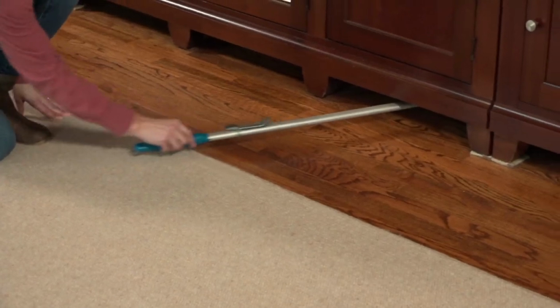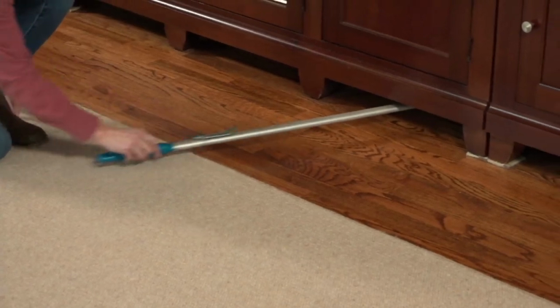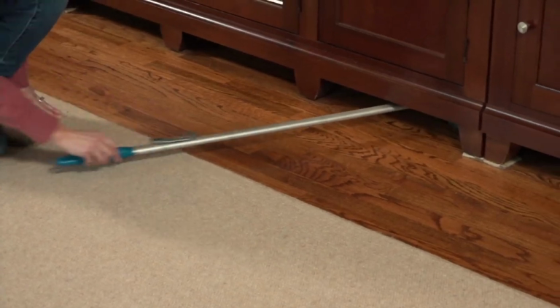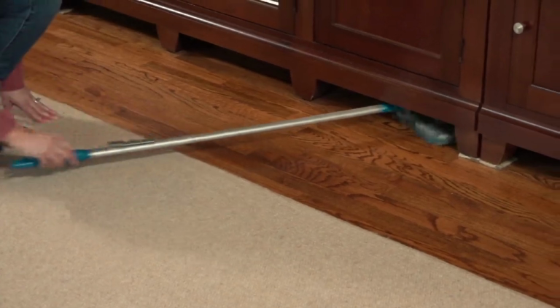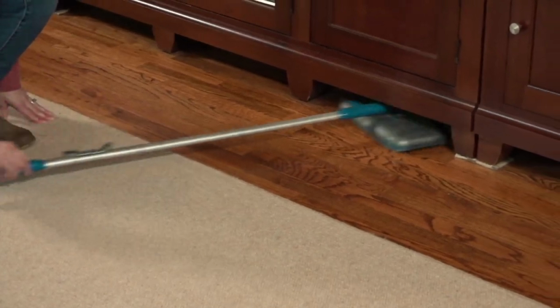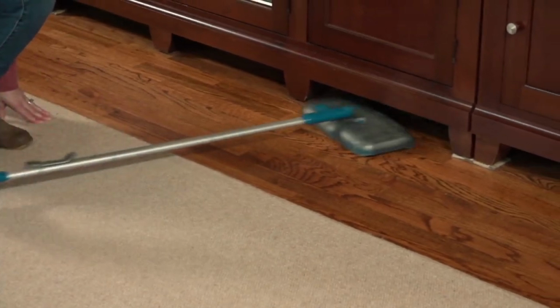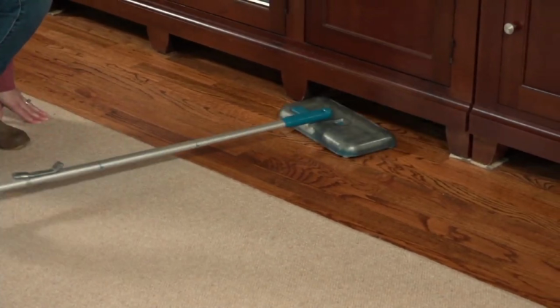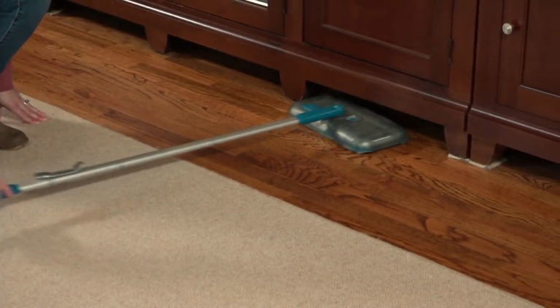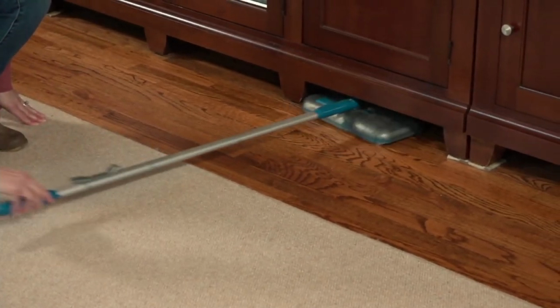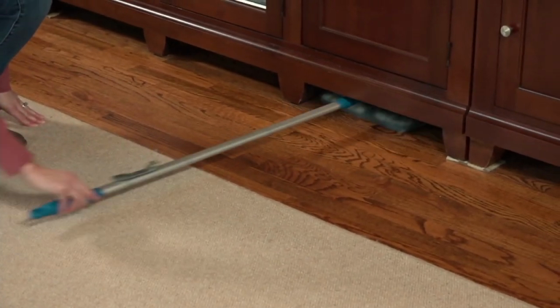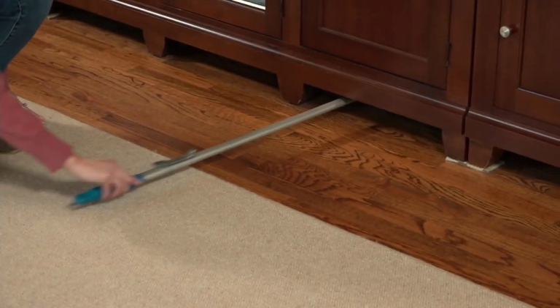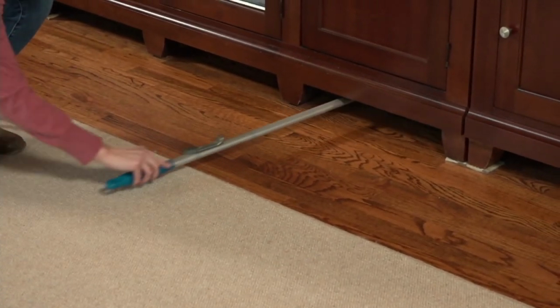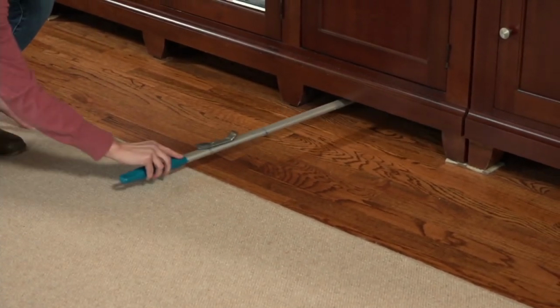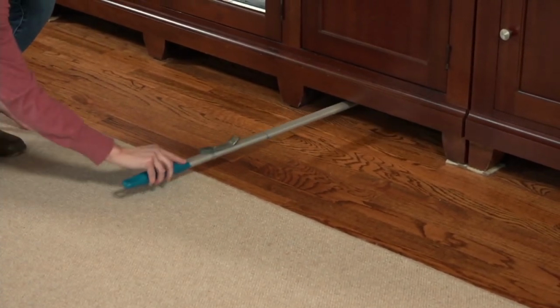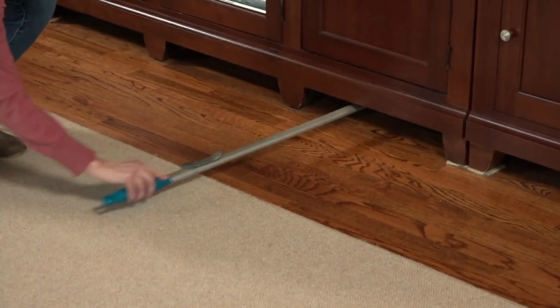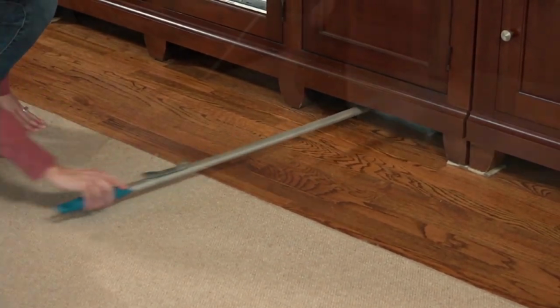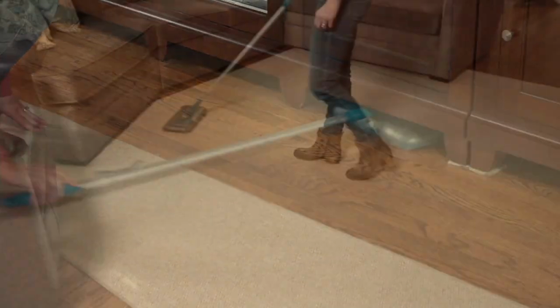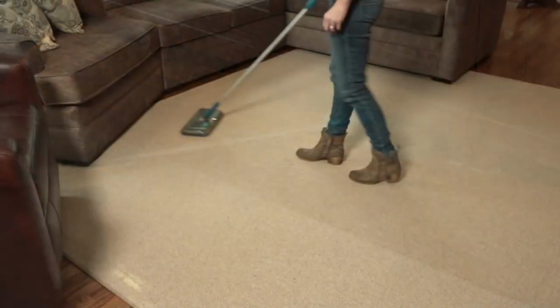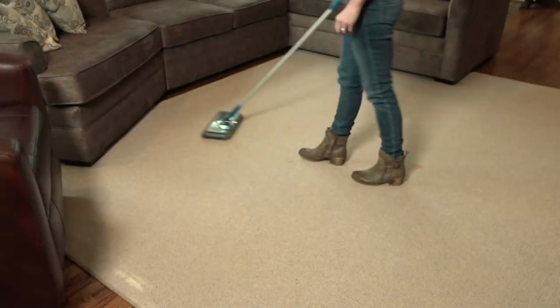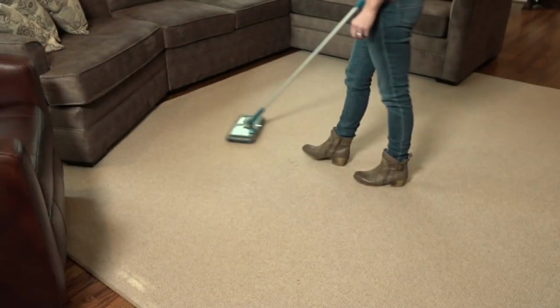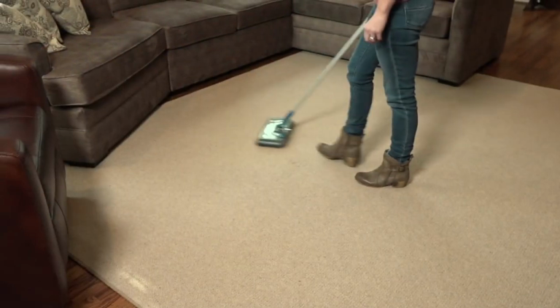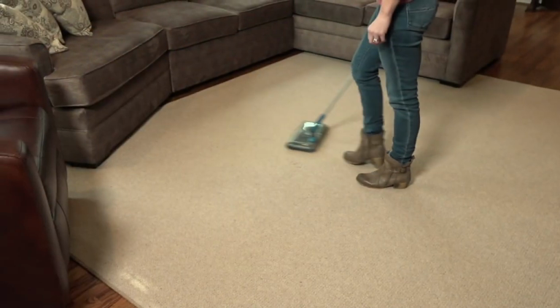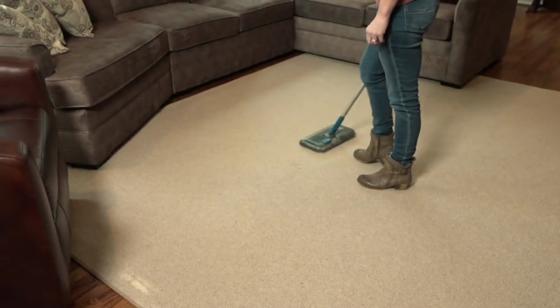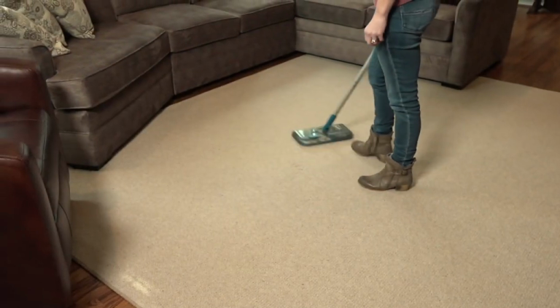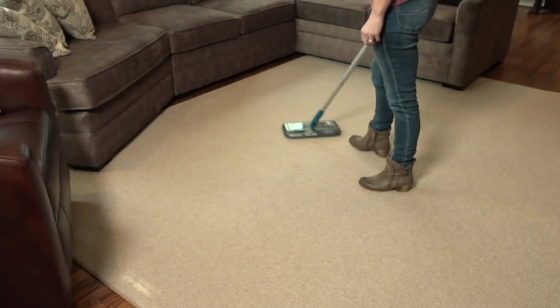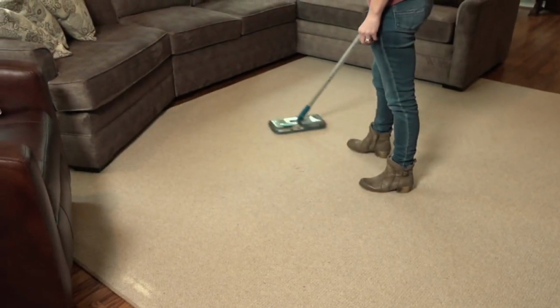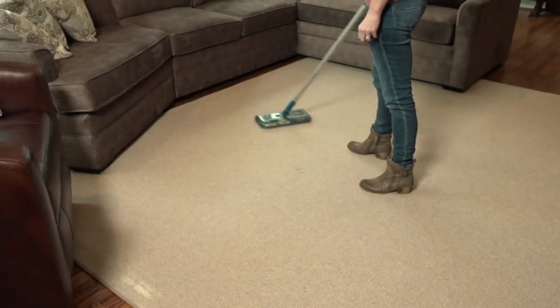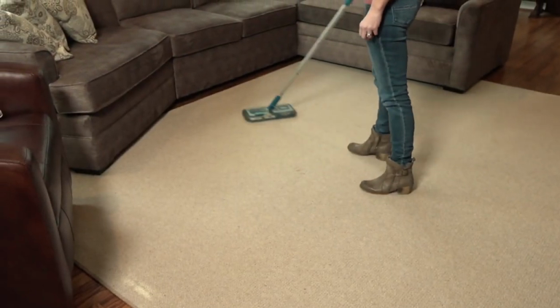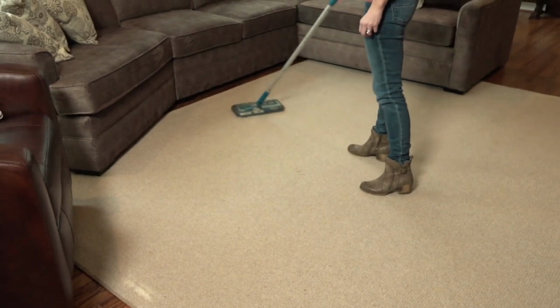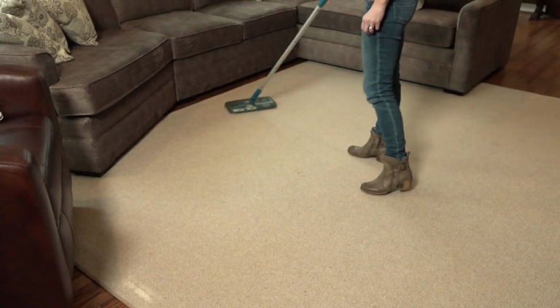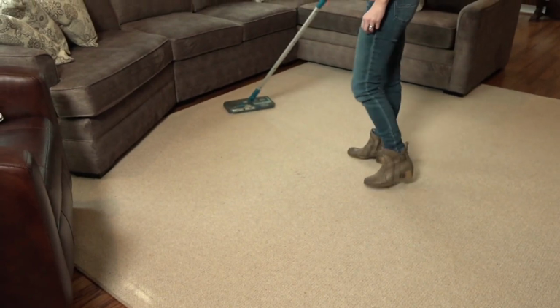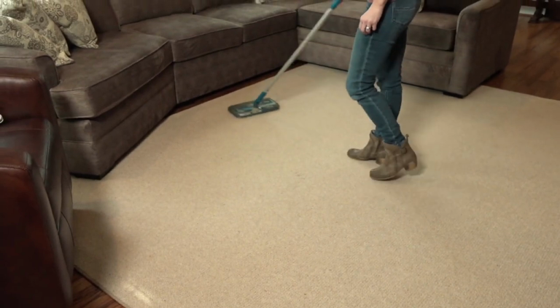It's just about hitting the reset button at home and maybe making it easier to keep a clean and tidy home.